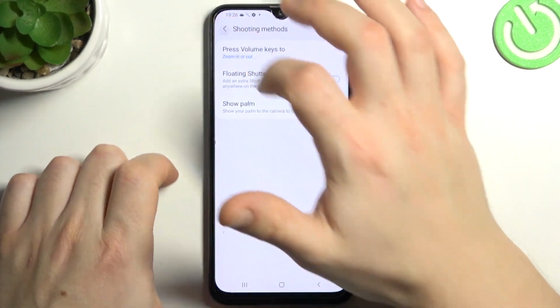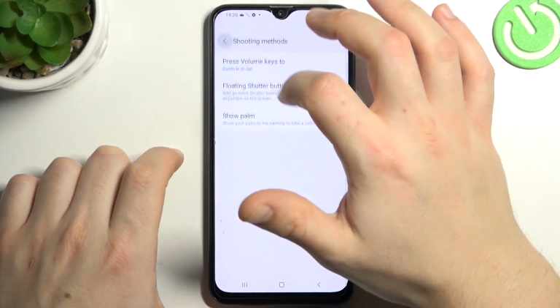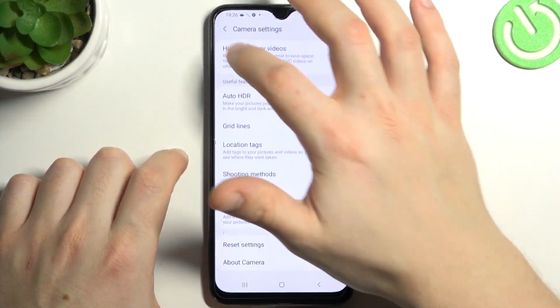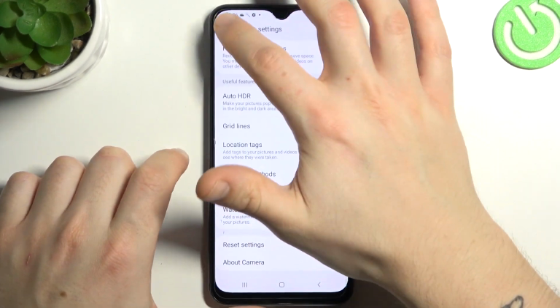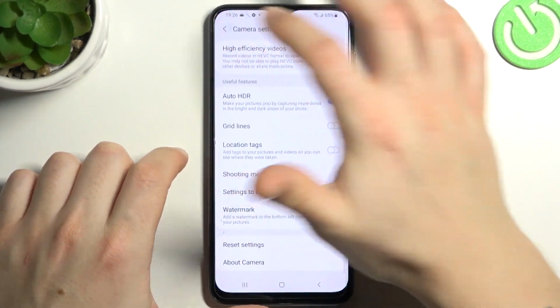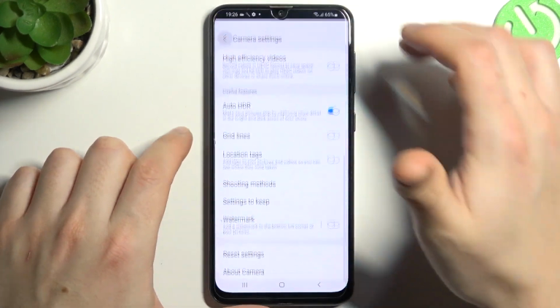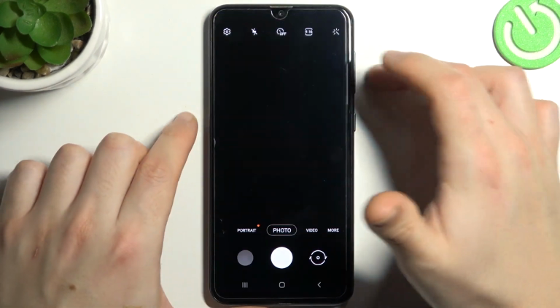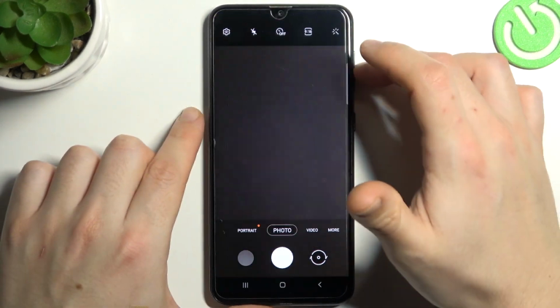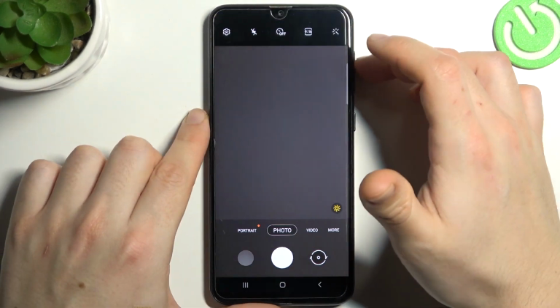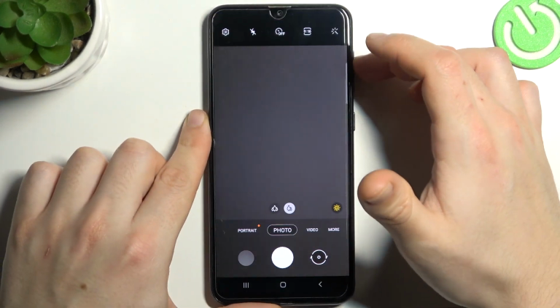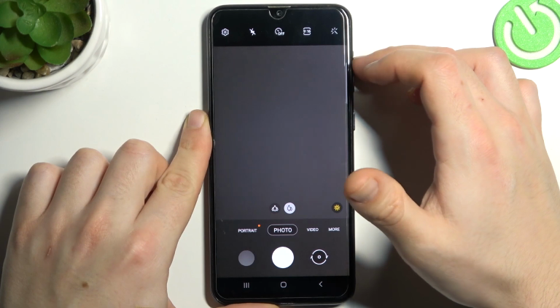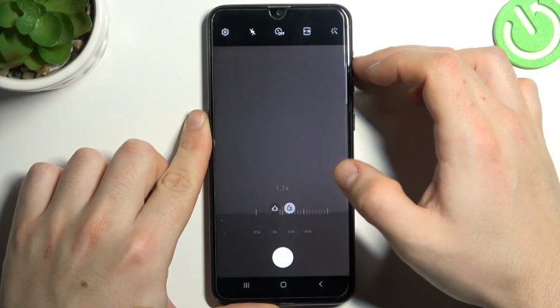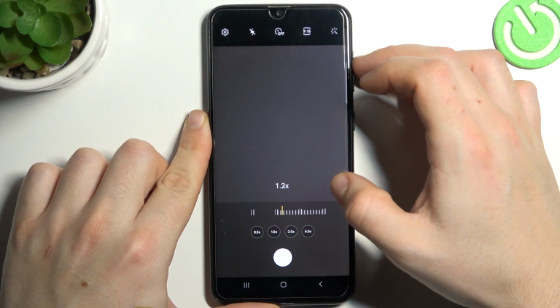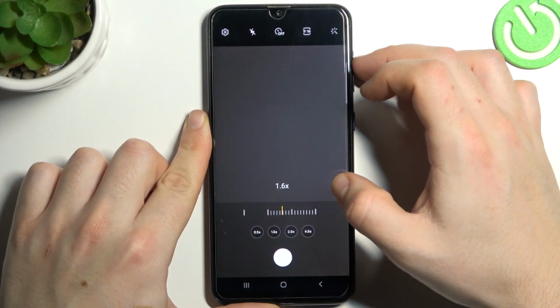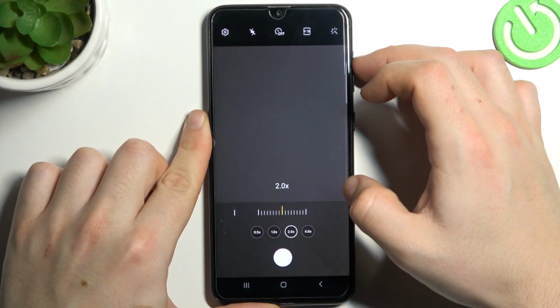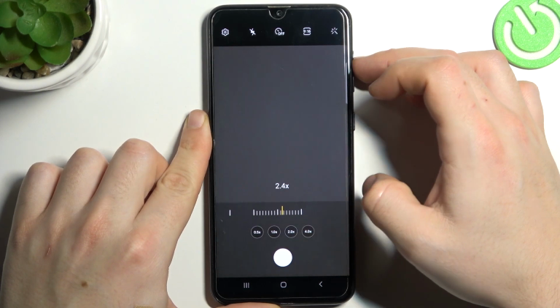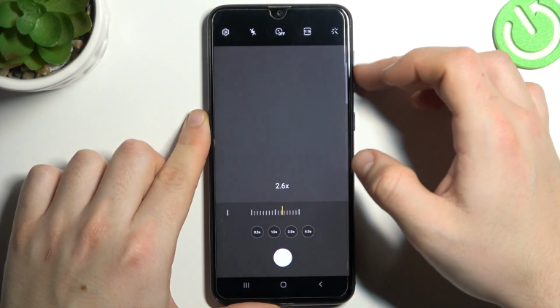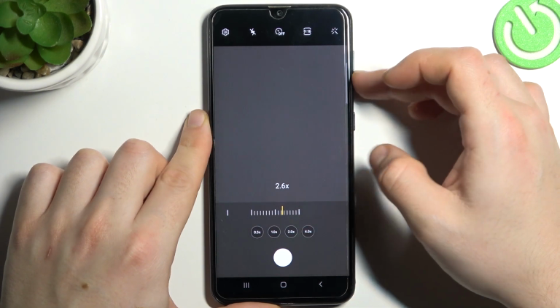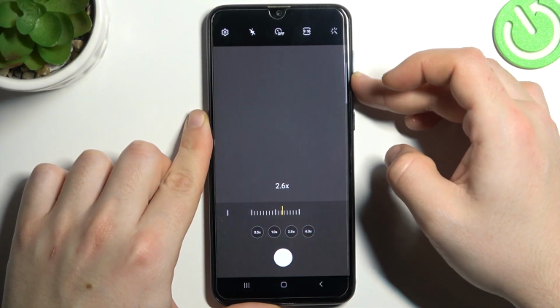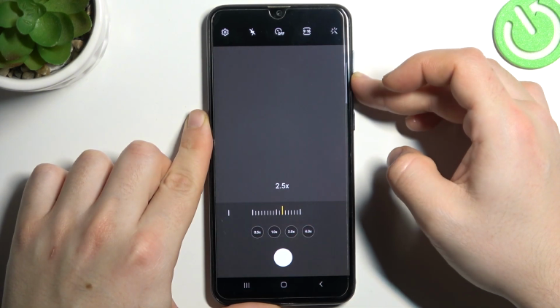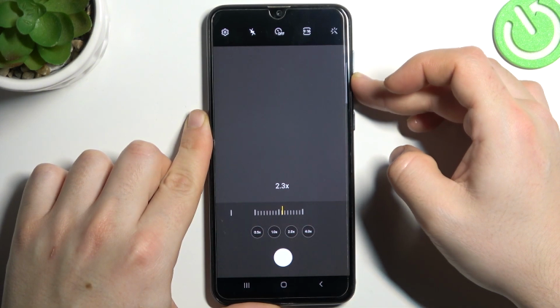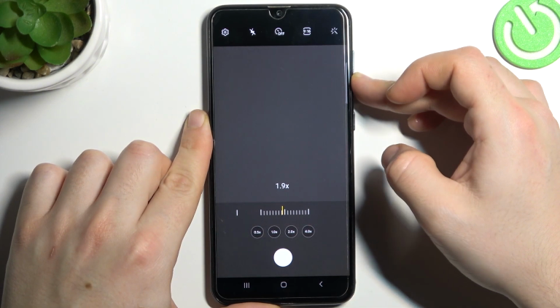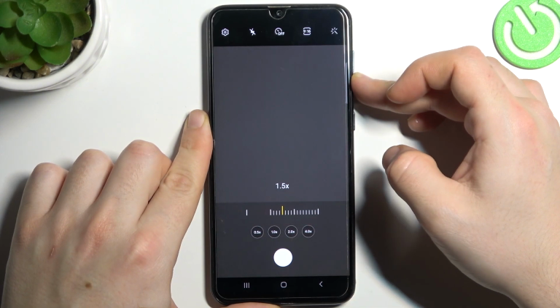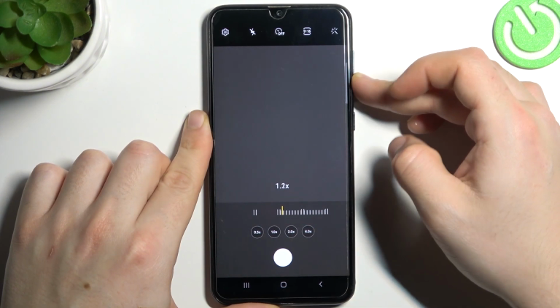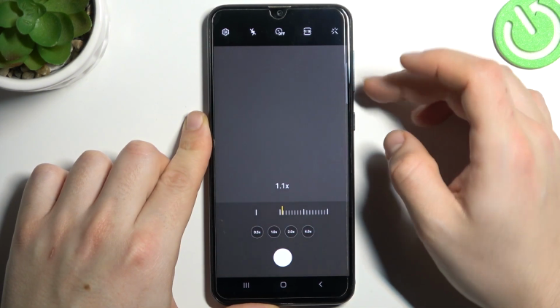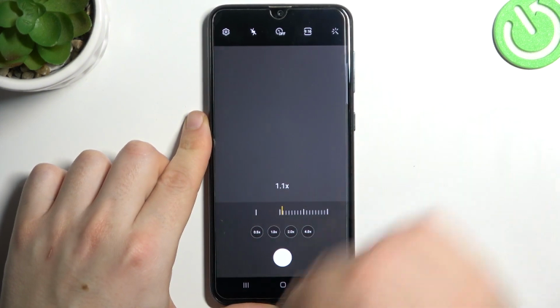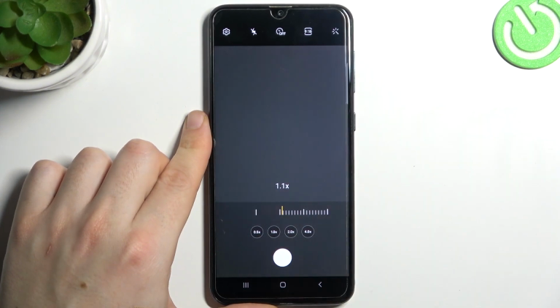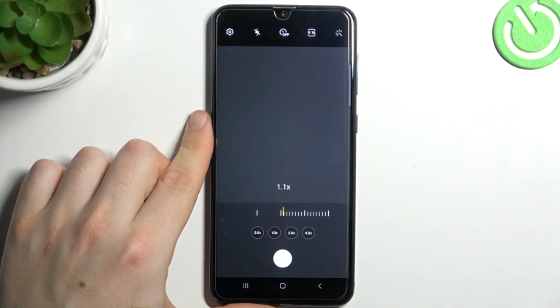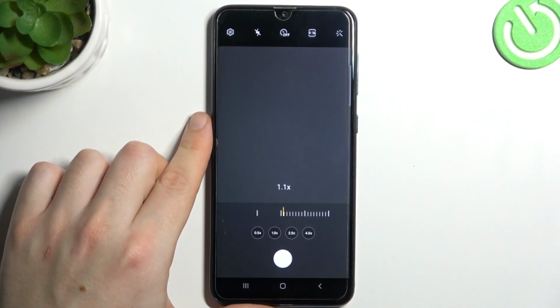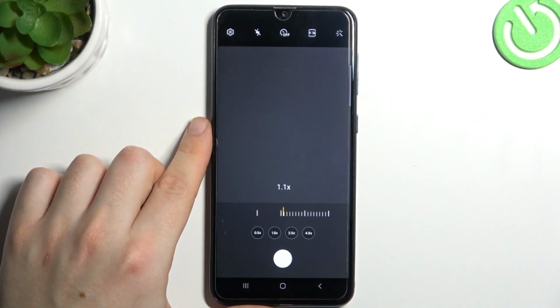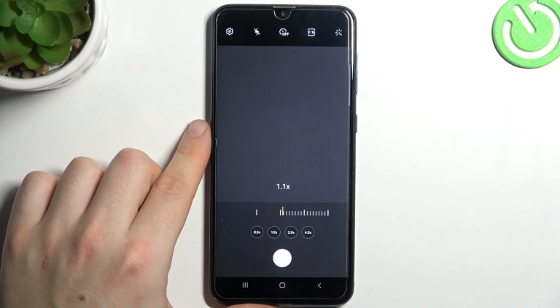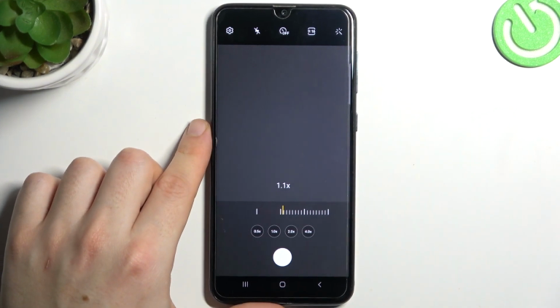Then go back to the camera, and now you can use your volume buttons as you wish. That's it. Thanks for watching, and goodbye.